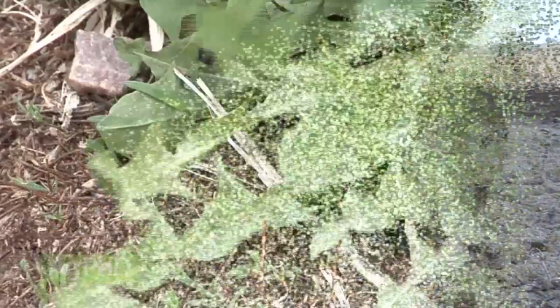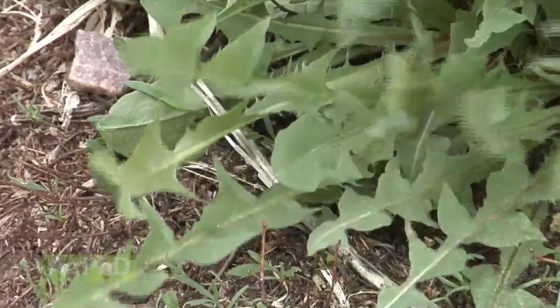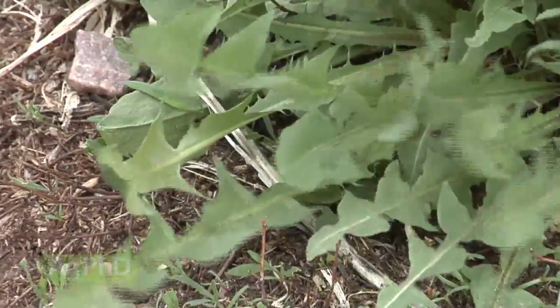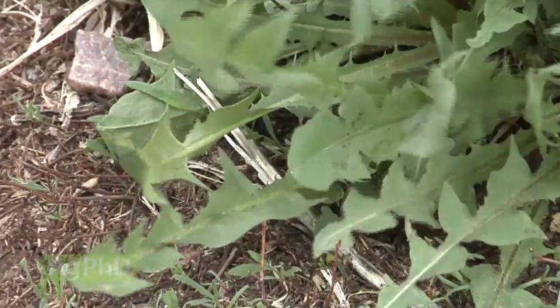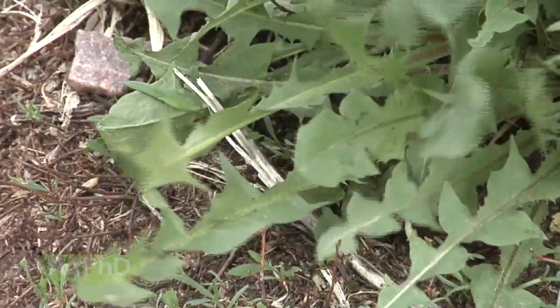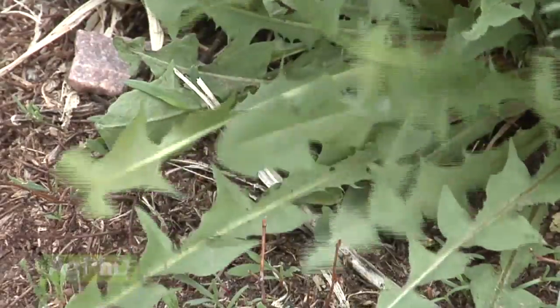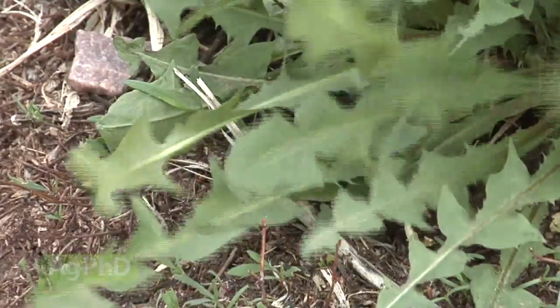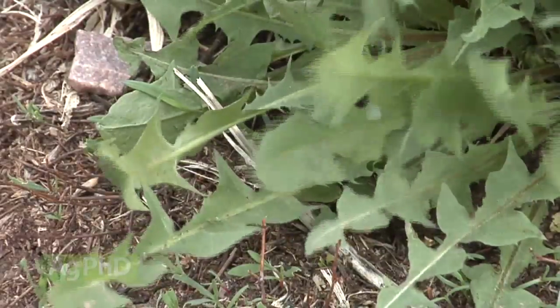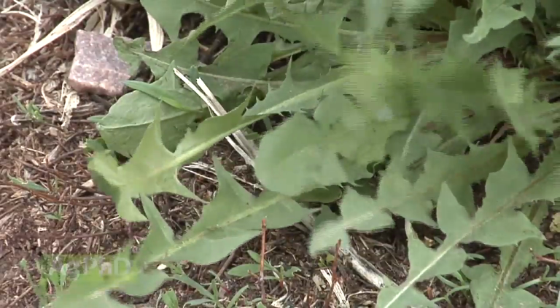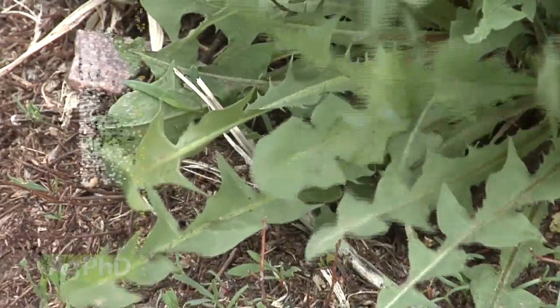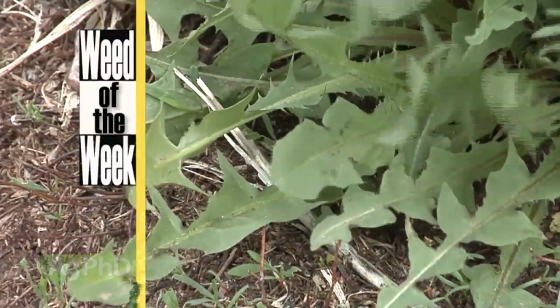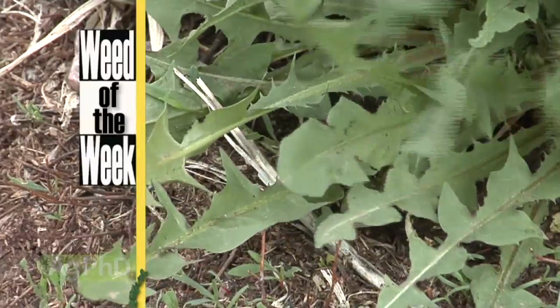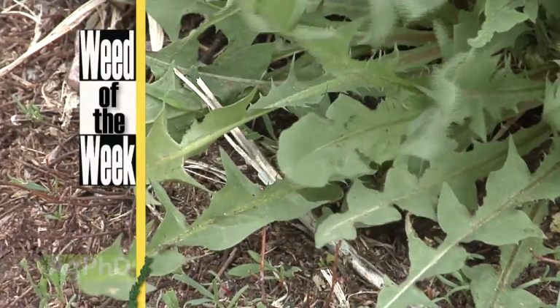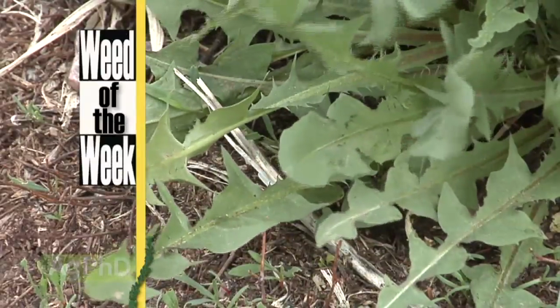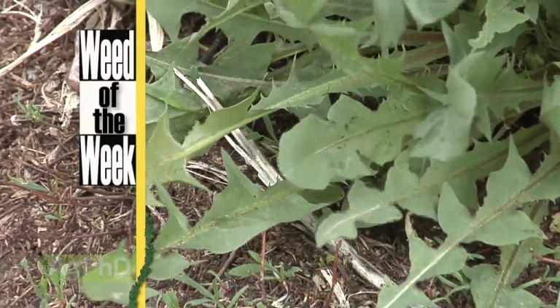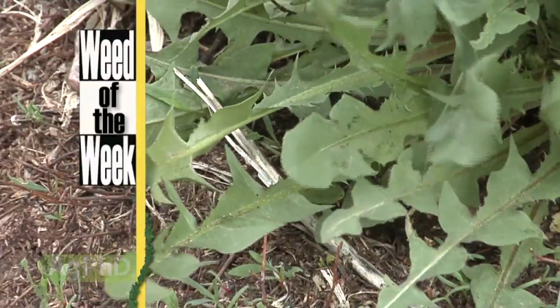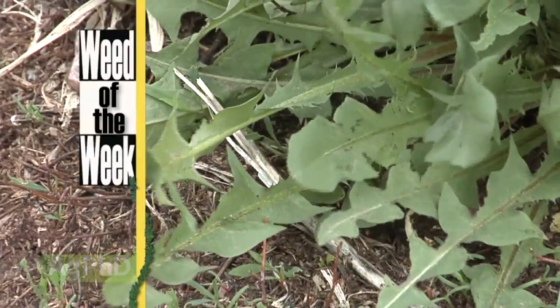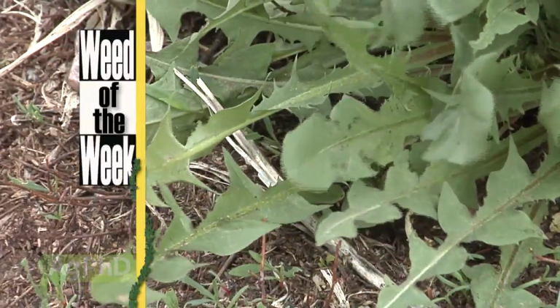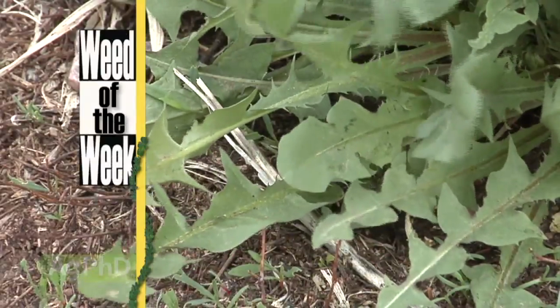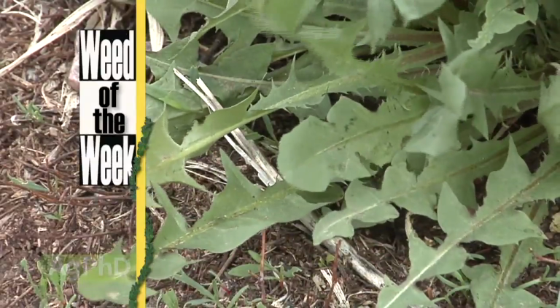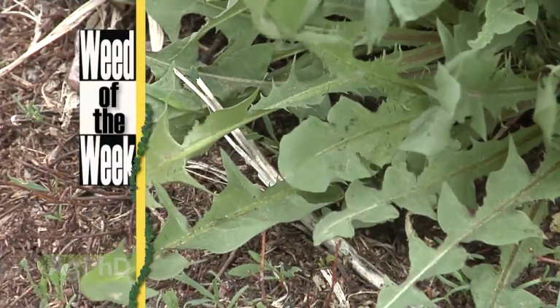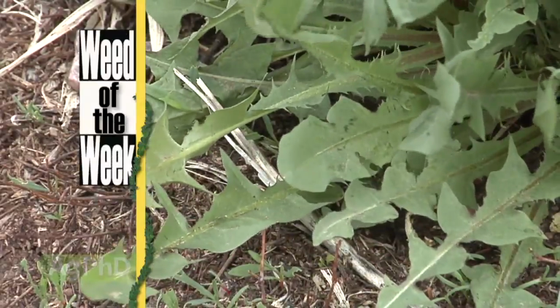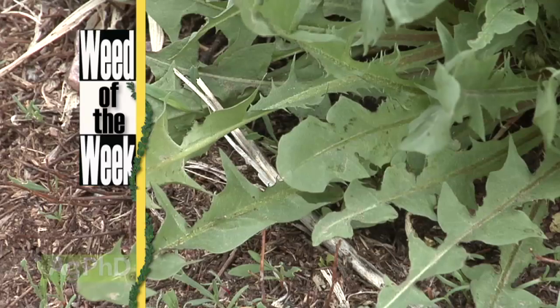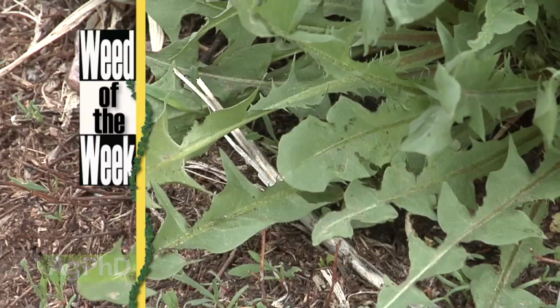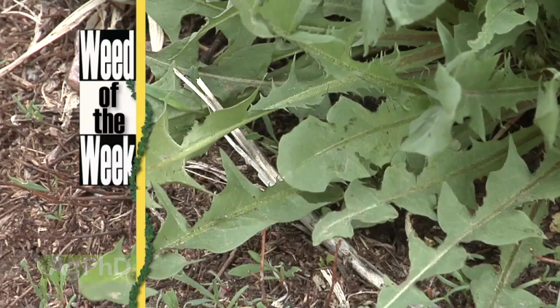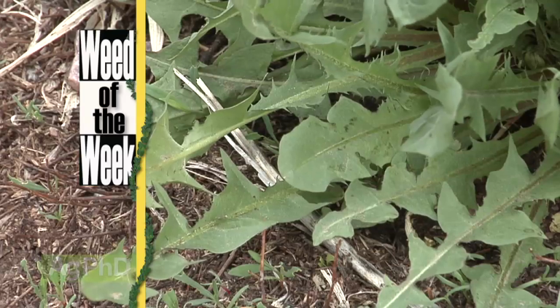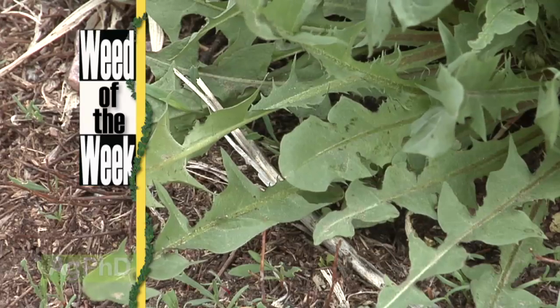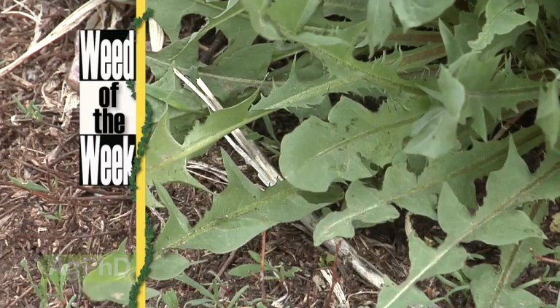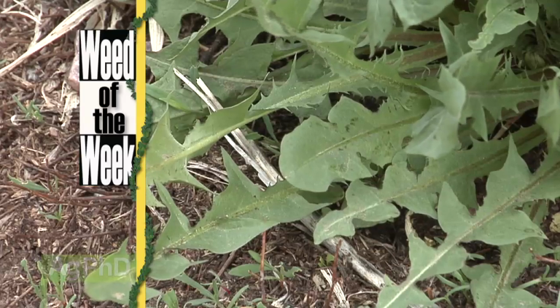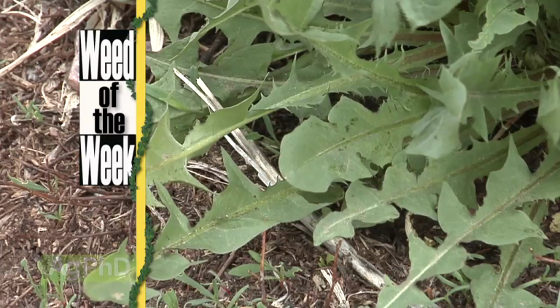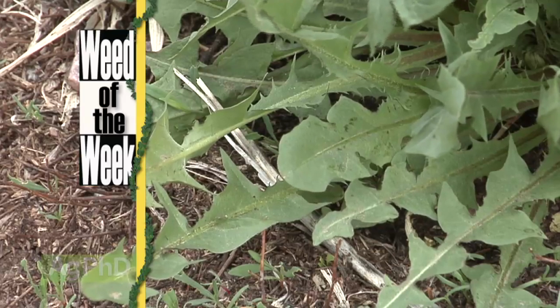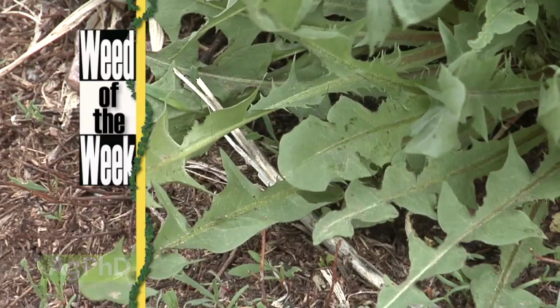One other thing you'll want to watch for is our Weed of the Week — it could be a big problem. We'll show you how to stop it coming up later in the show.